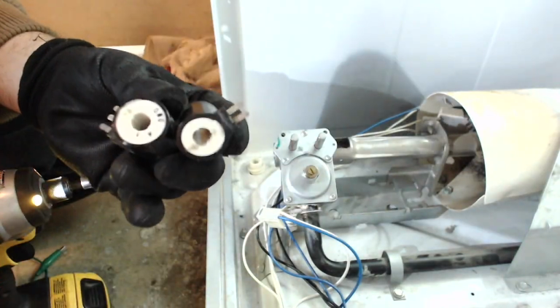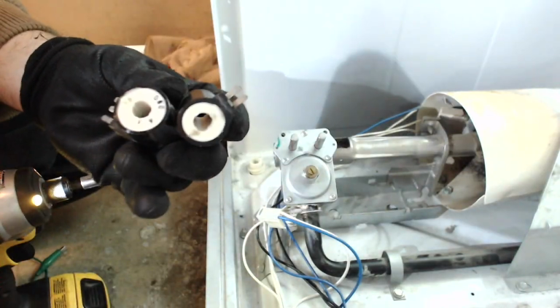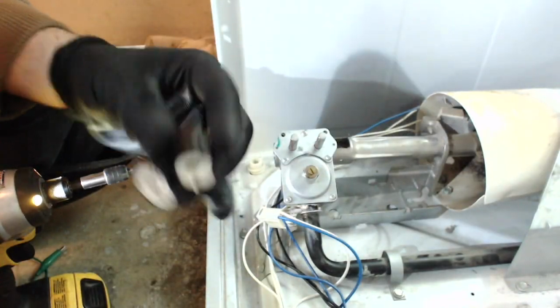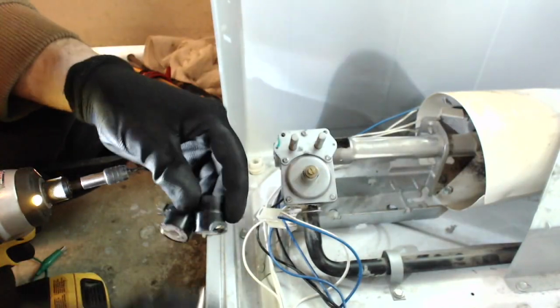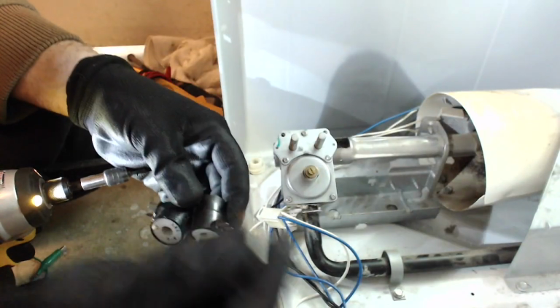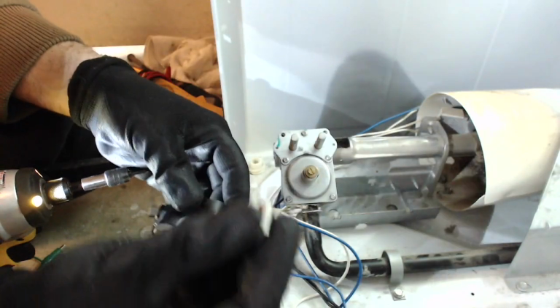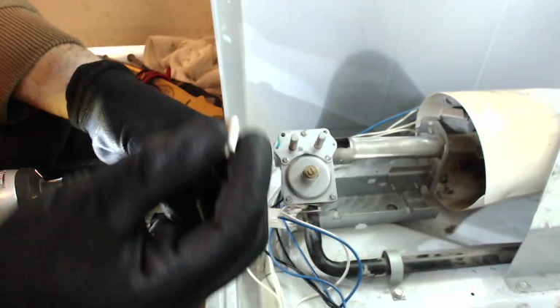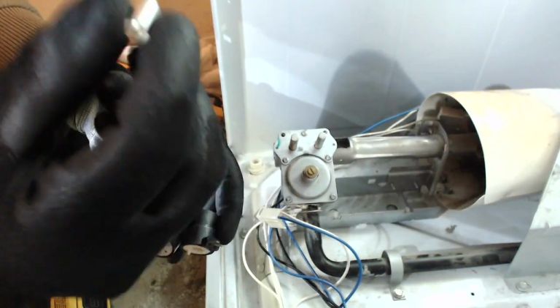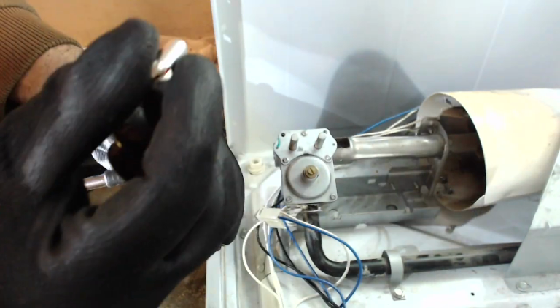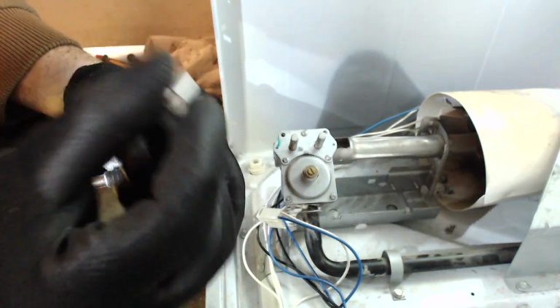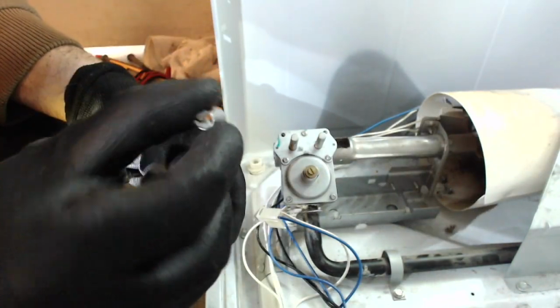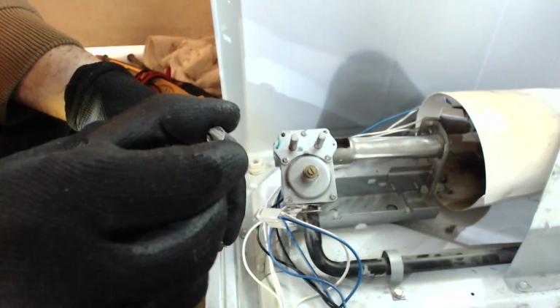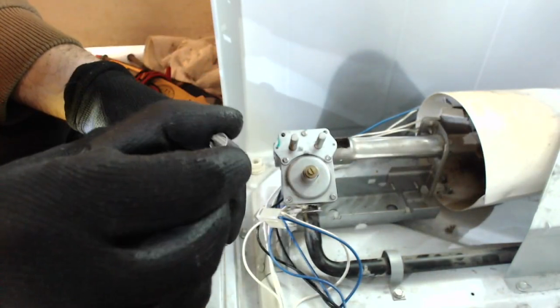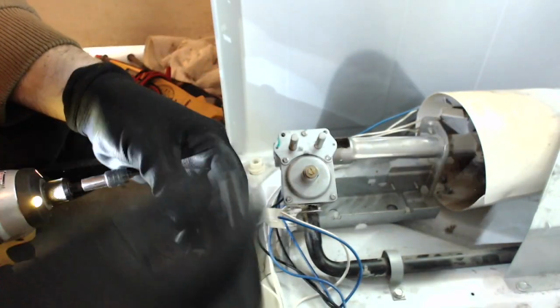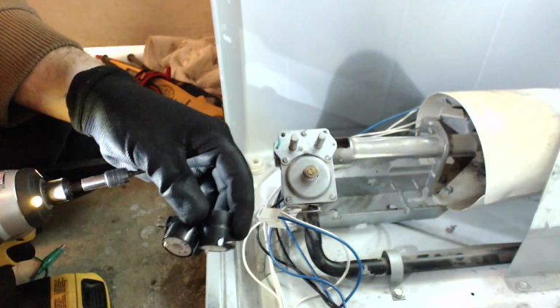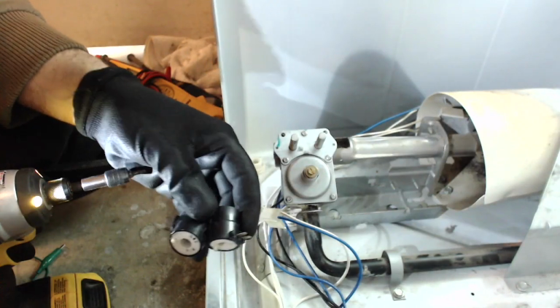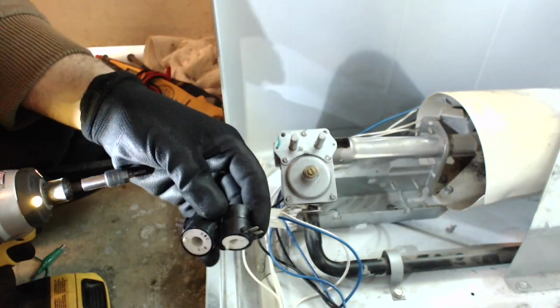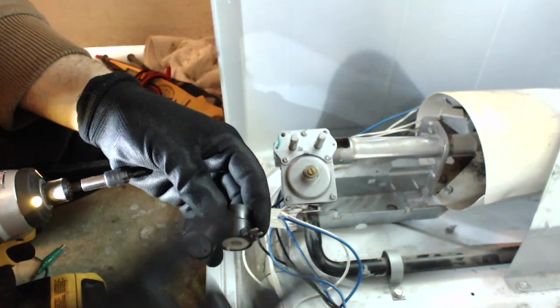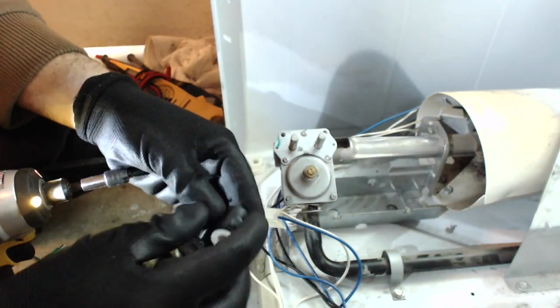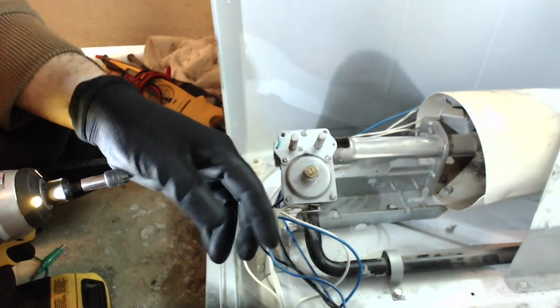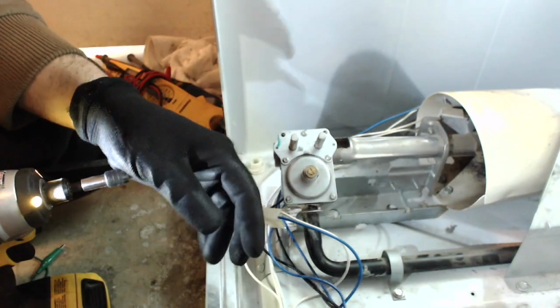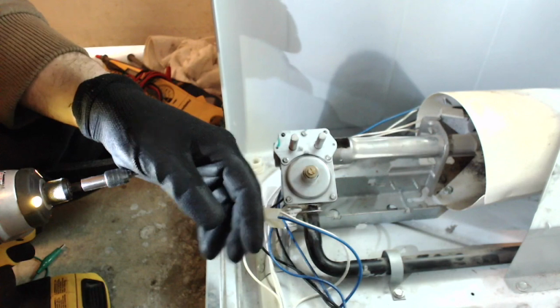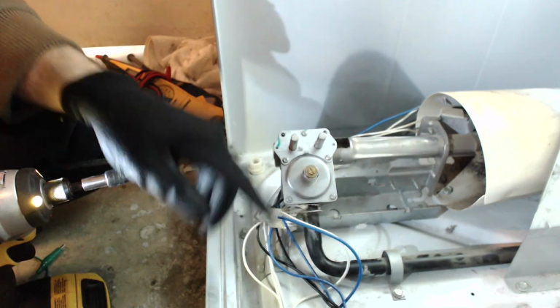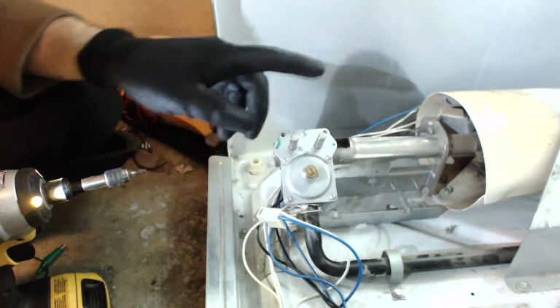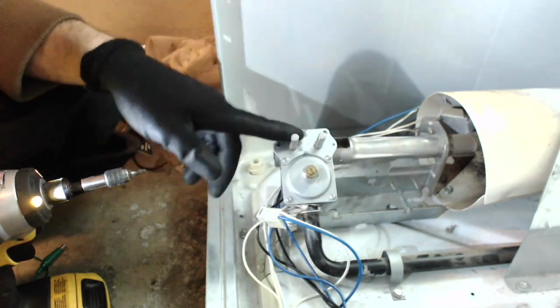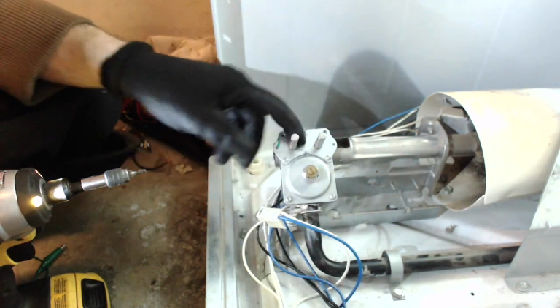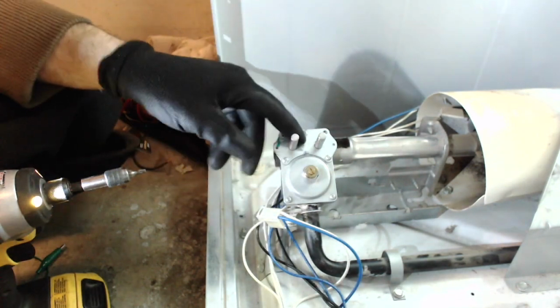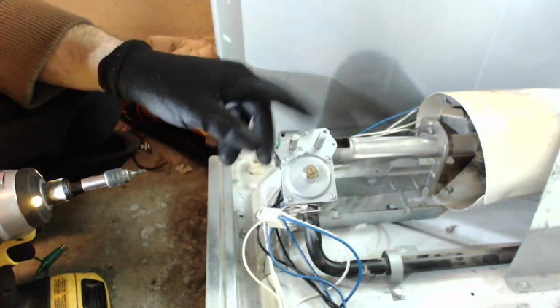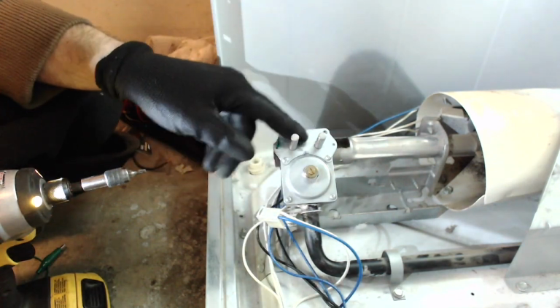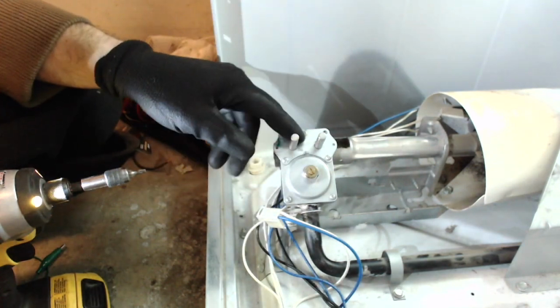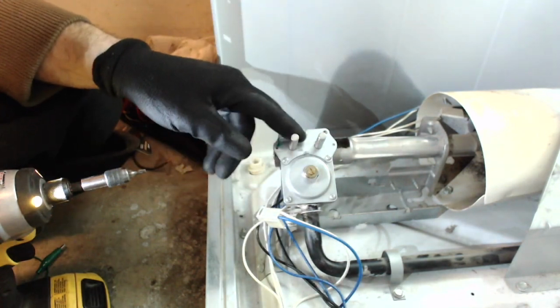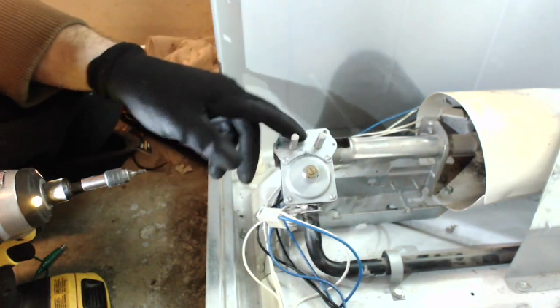I took the coils out. This is just a spacer for the larger coil.